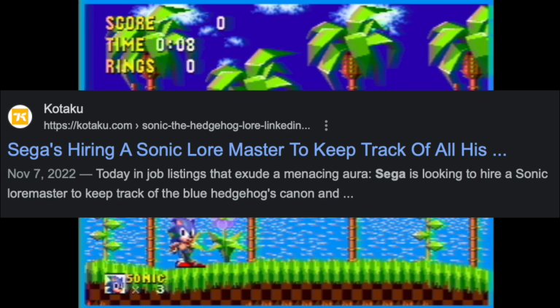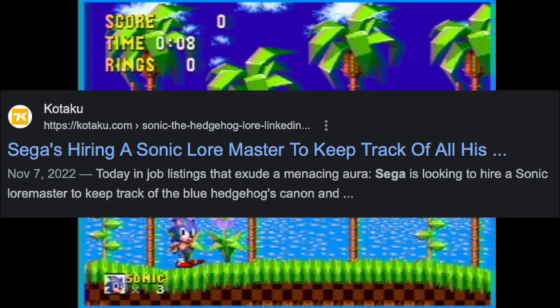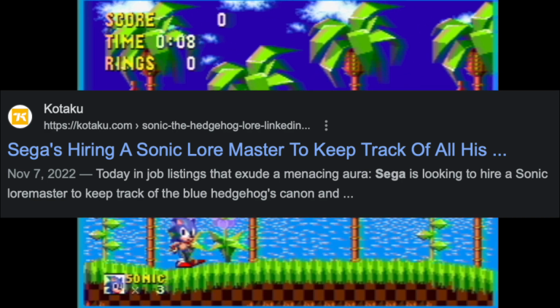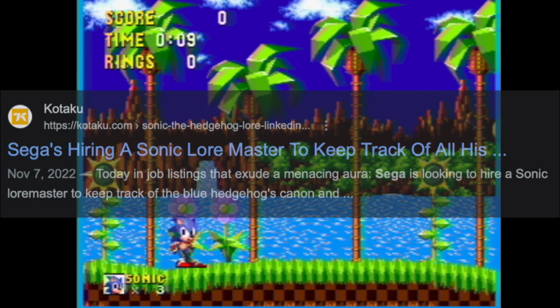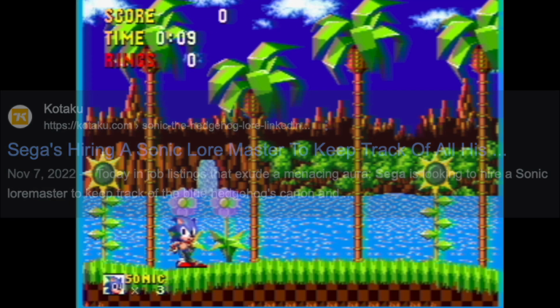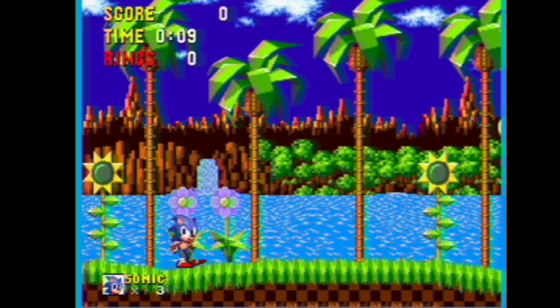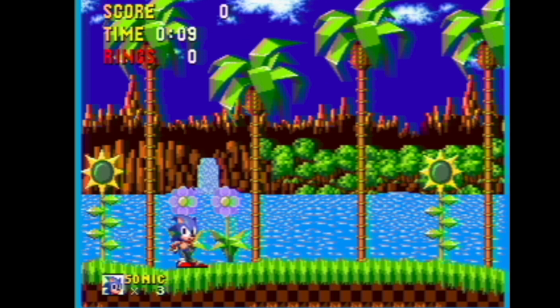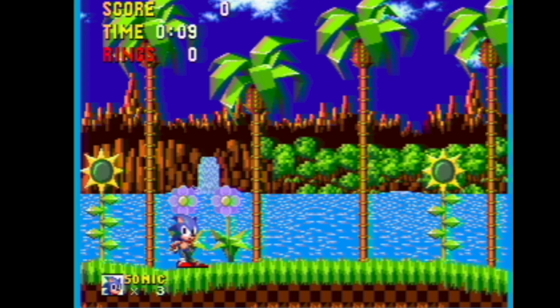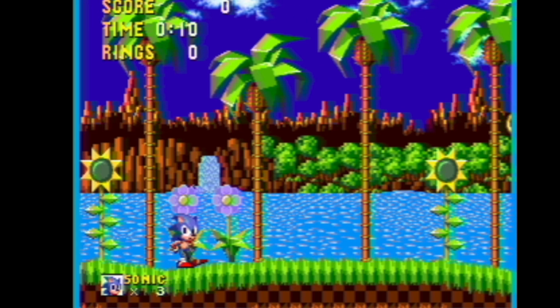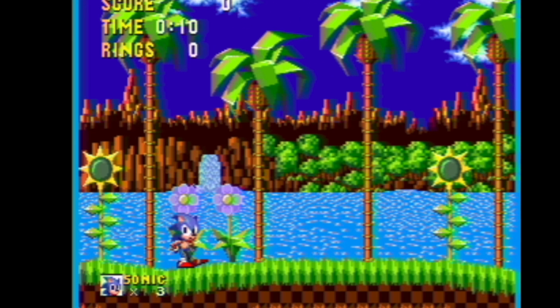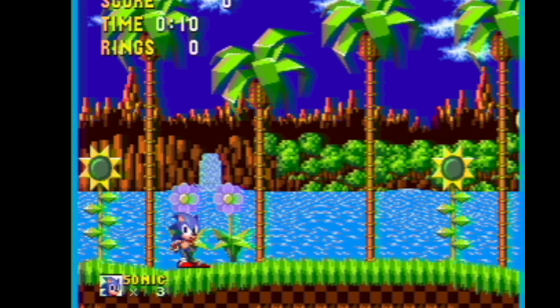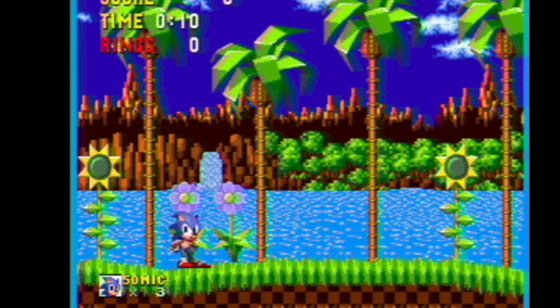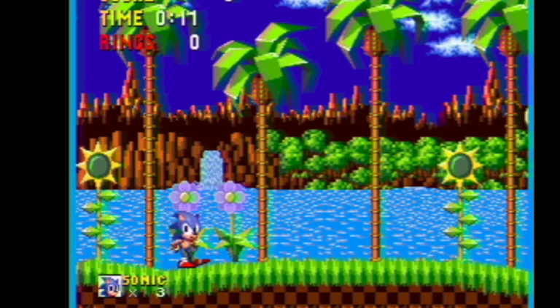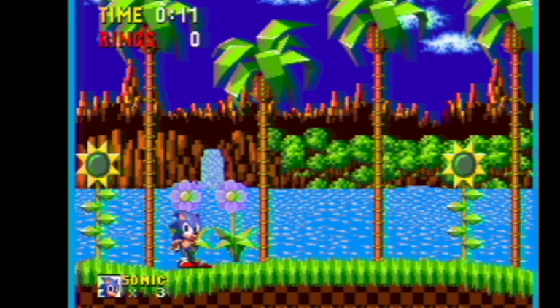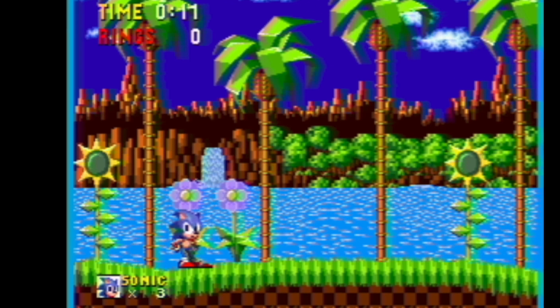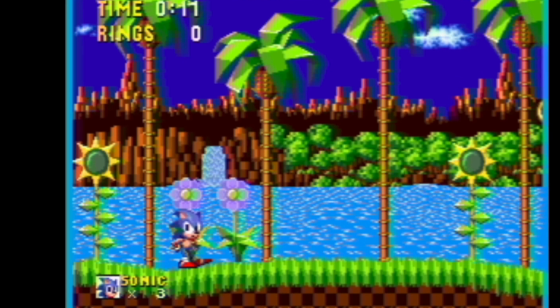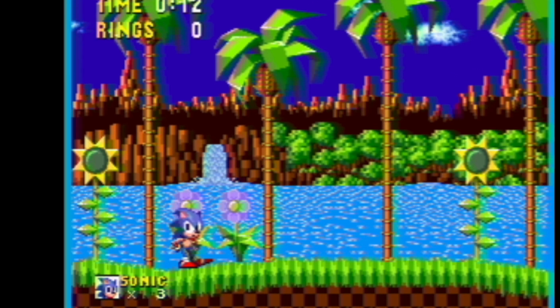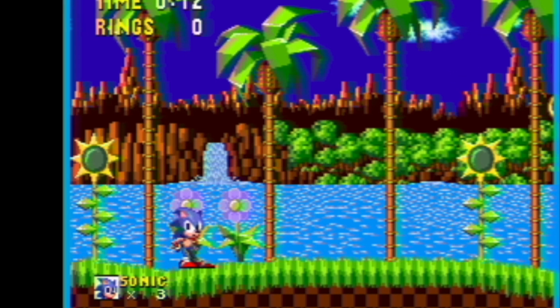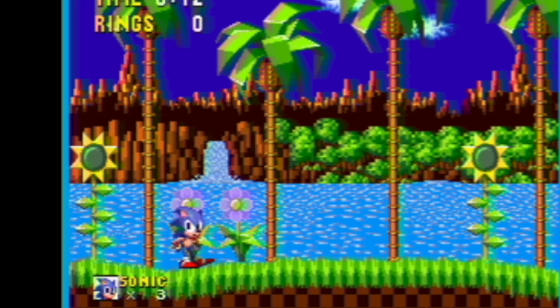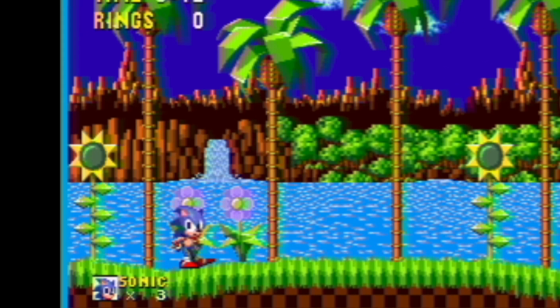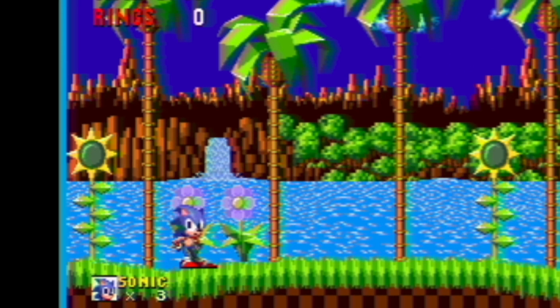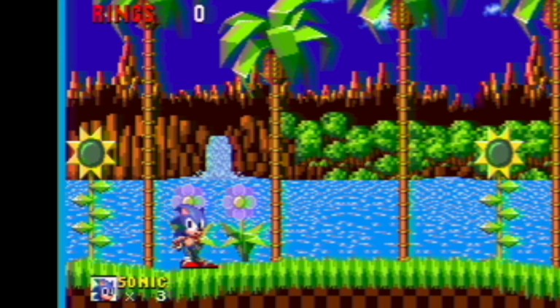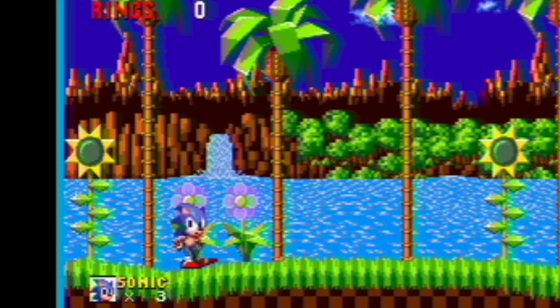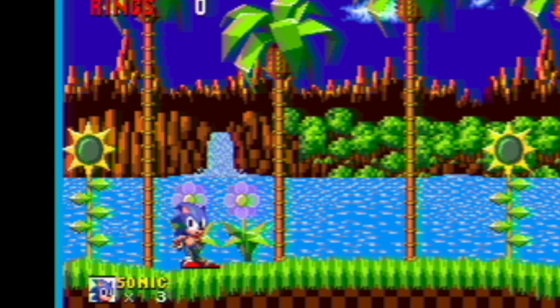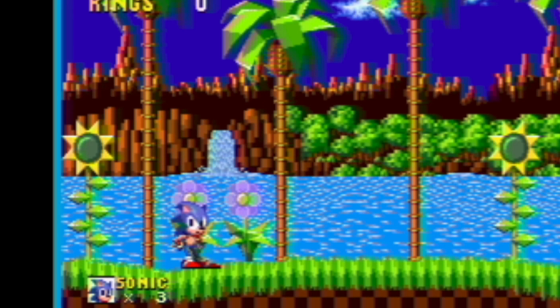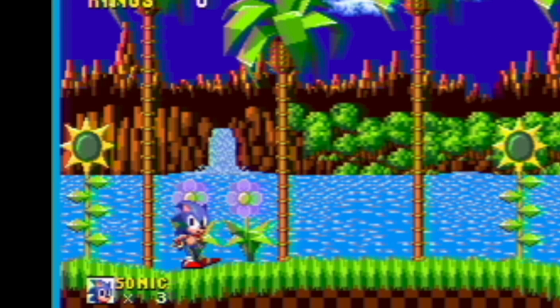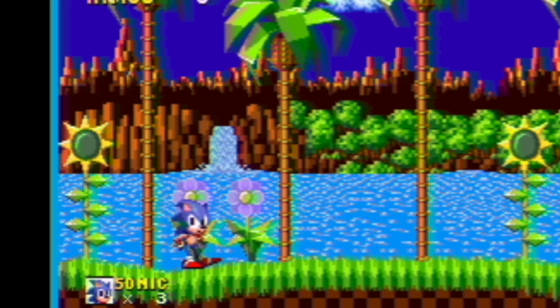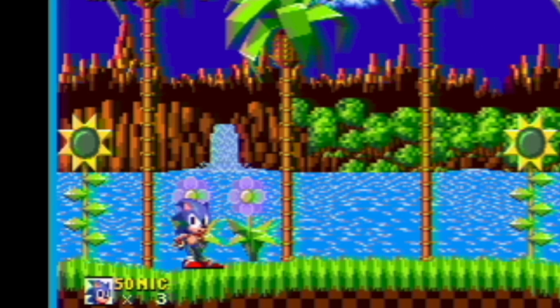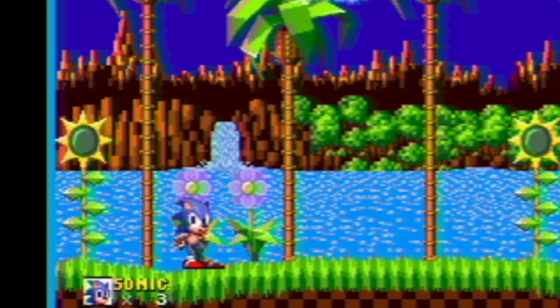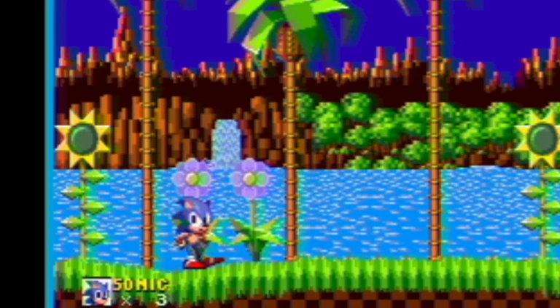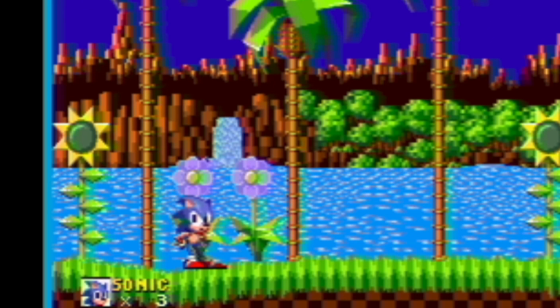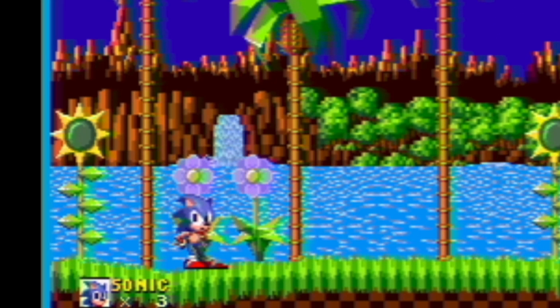Anyways, thanks to TCRF and Sonic Retro, and thanks to you for watching. Now I'm gonna go feel some sunshine. We'll see you next time.